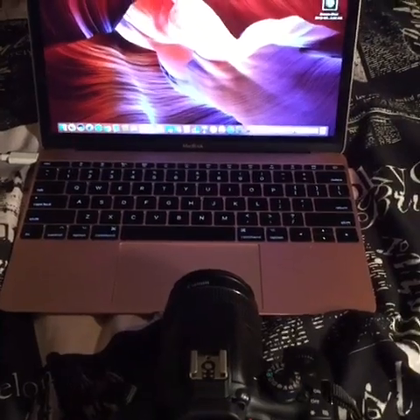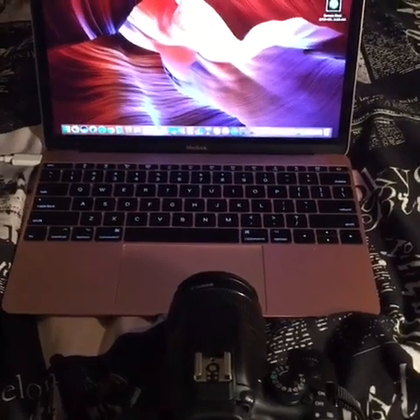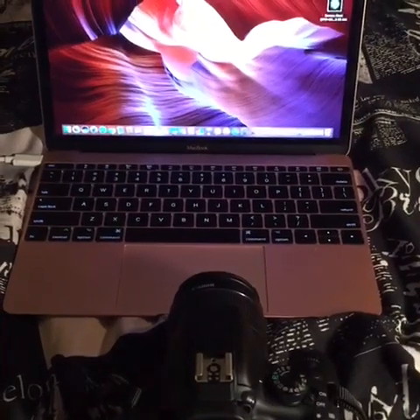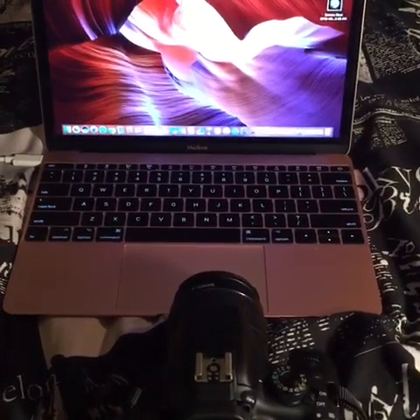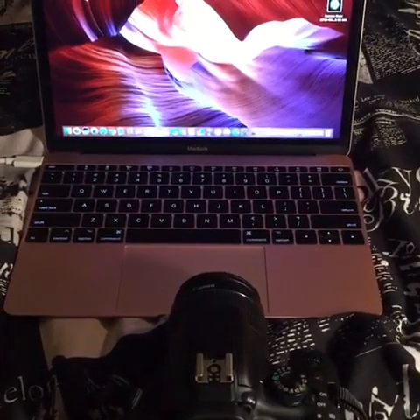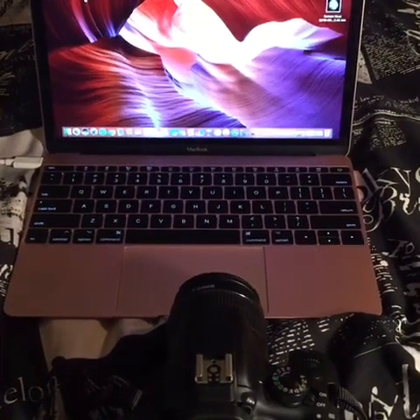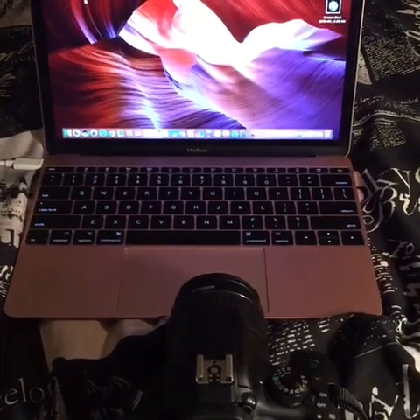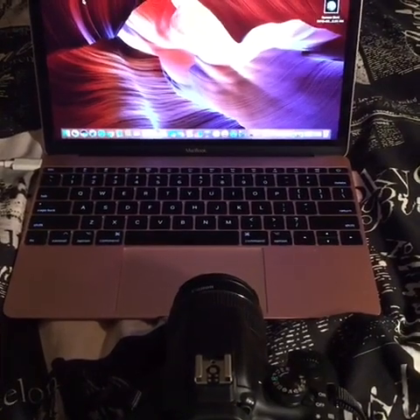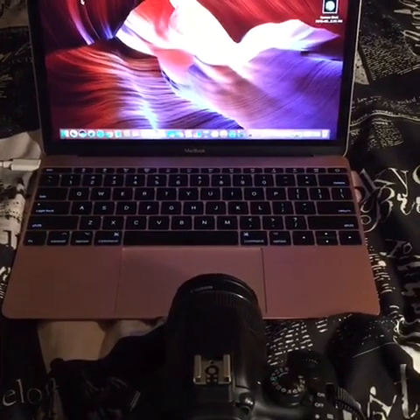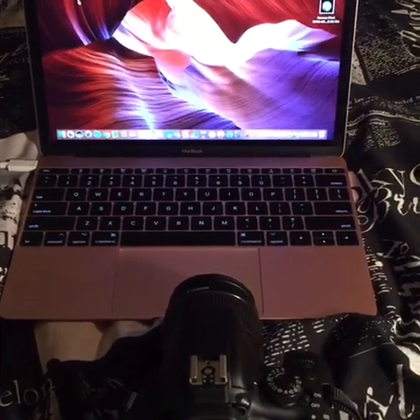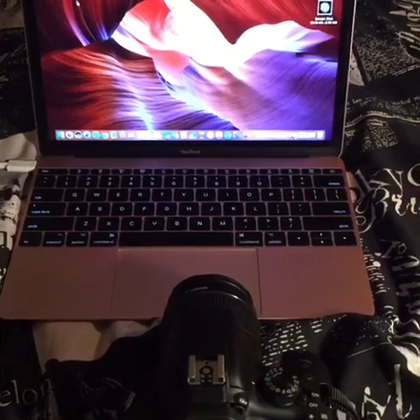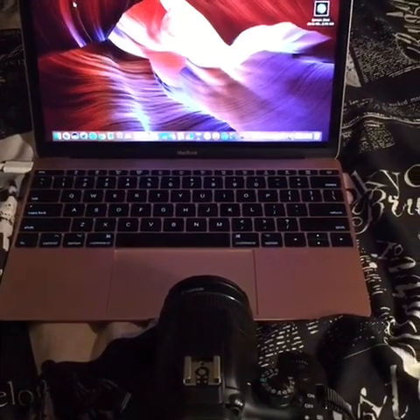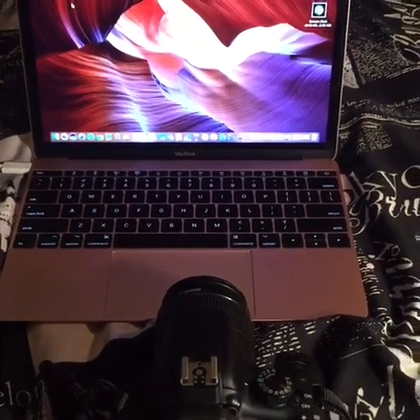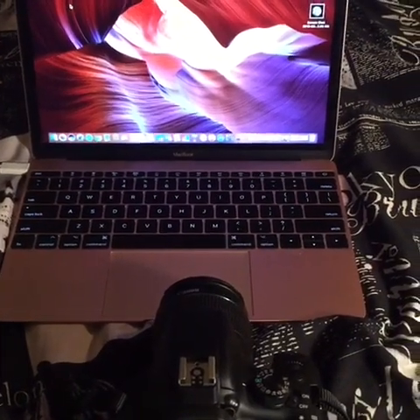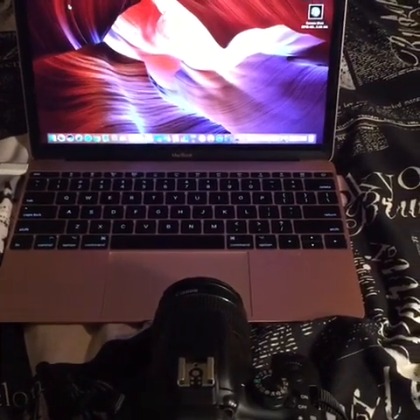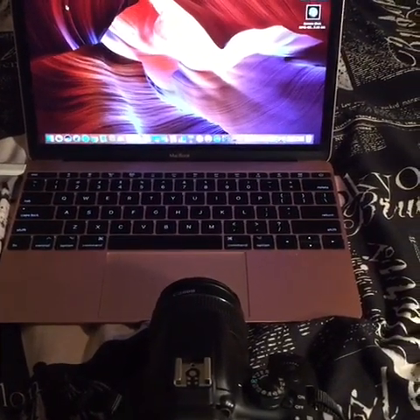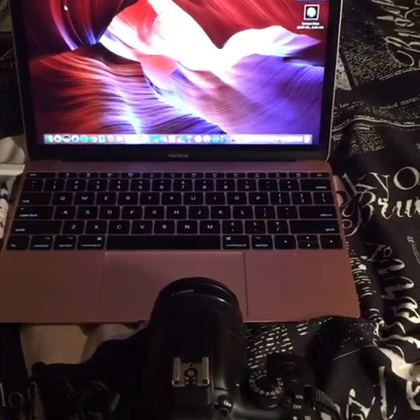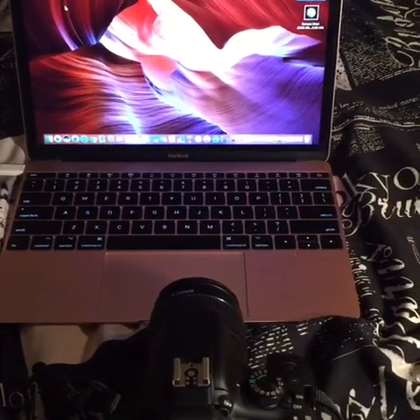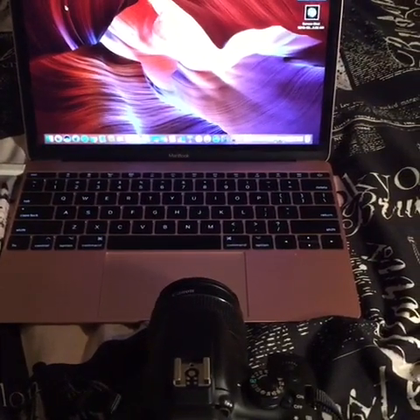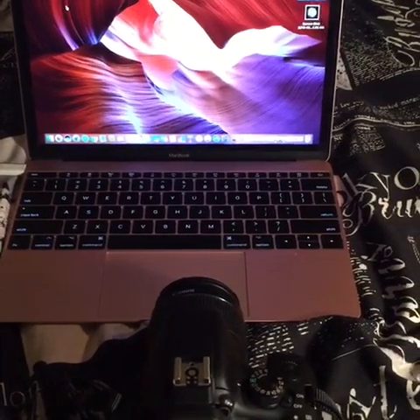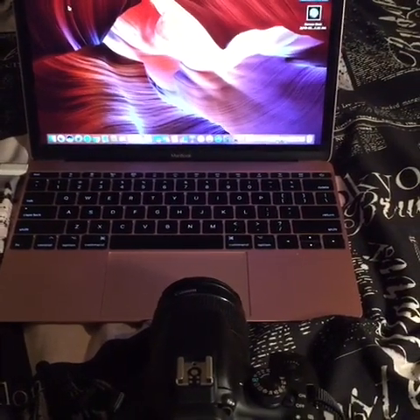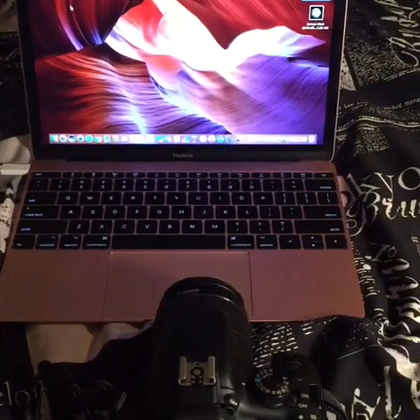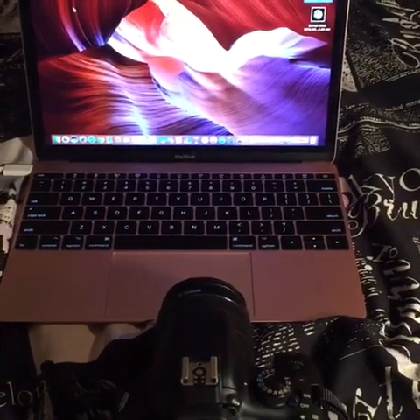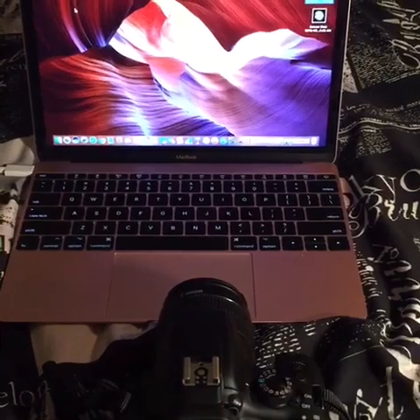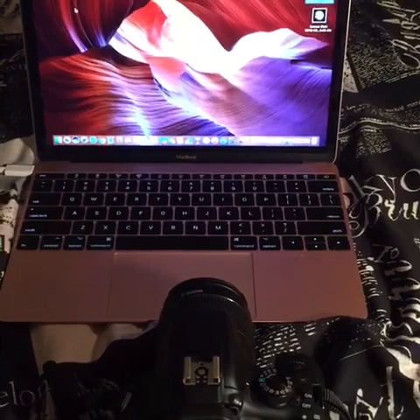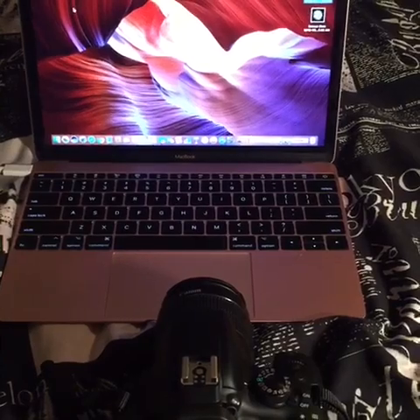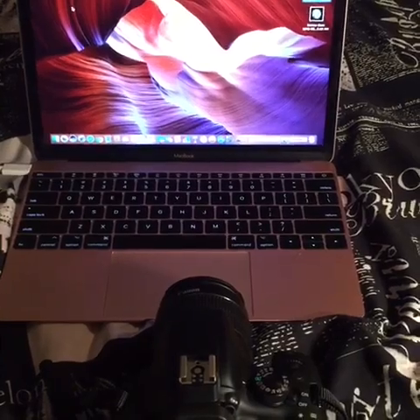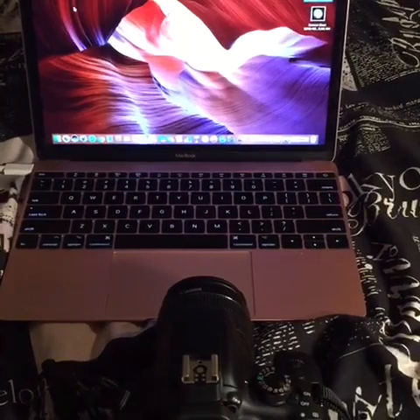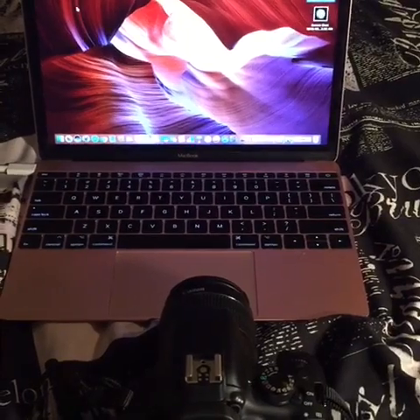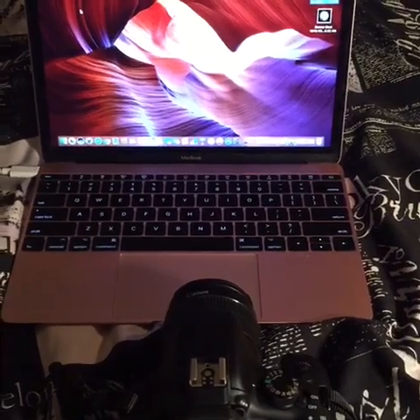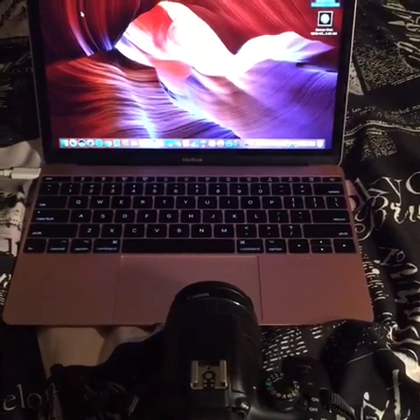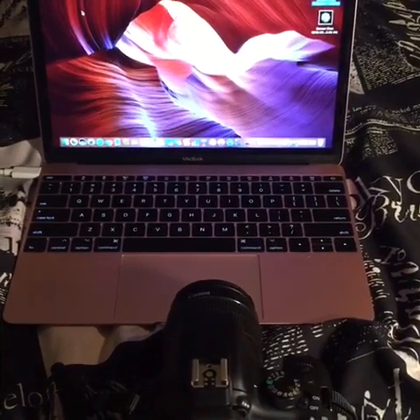Hi guys, my name is Emily and today I'm going to be showing you how to connect your Canon Rebel T6 to a MacBook.